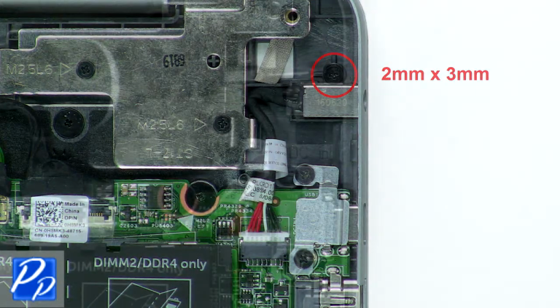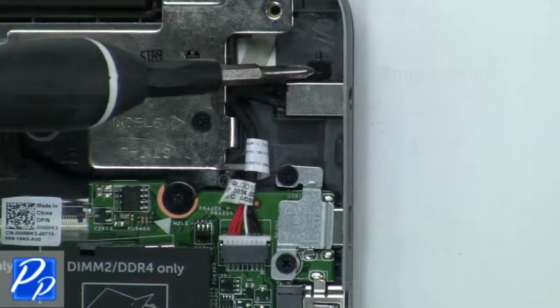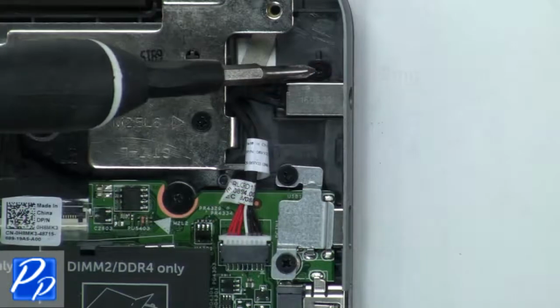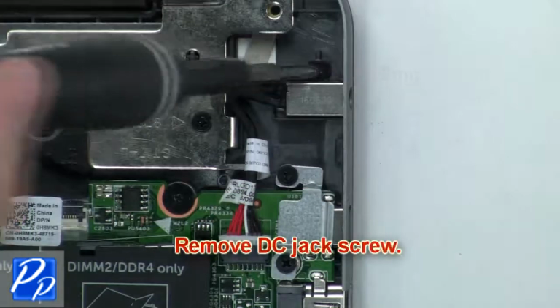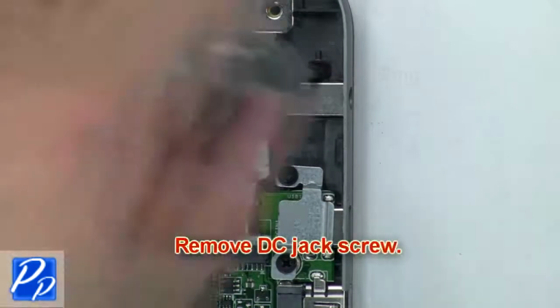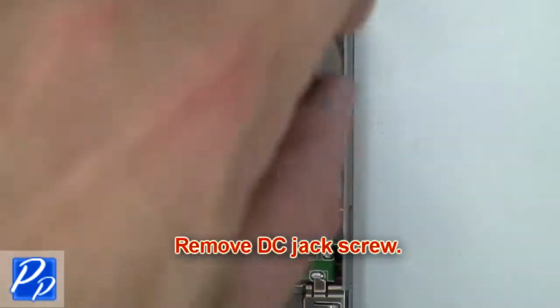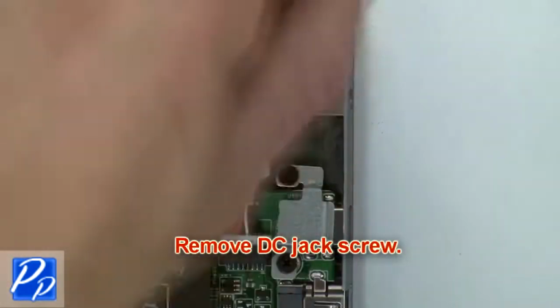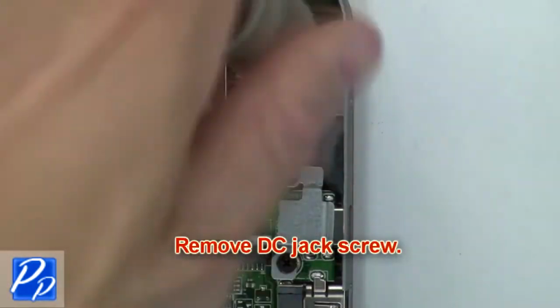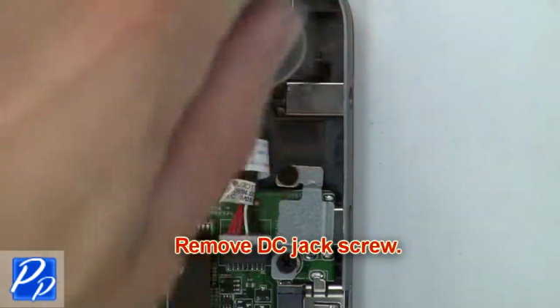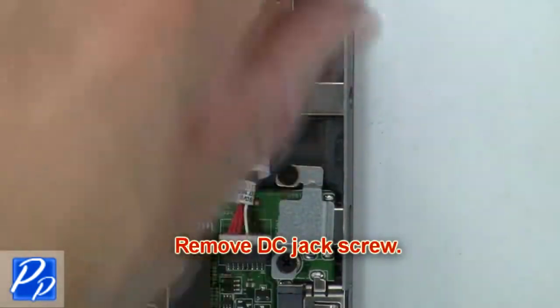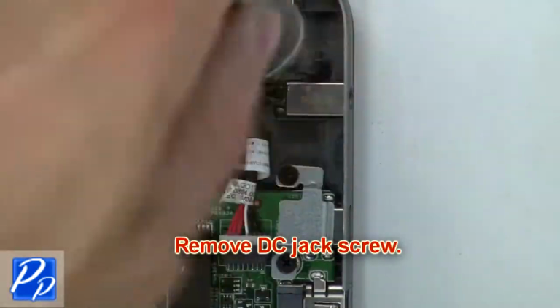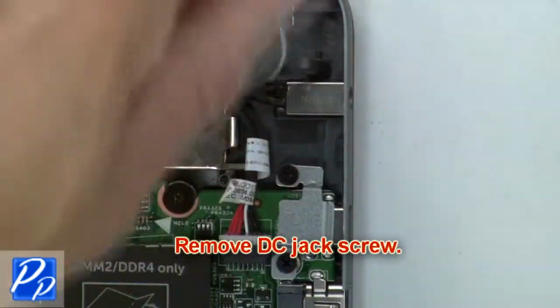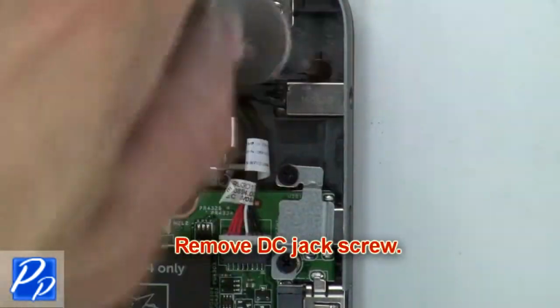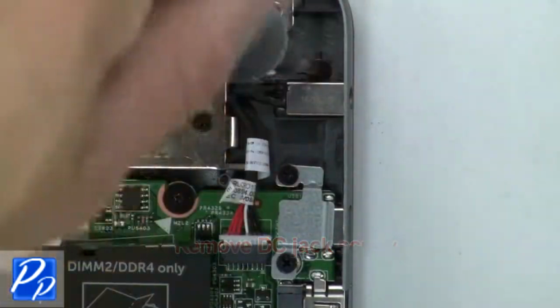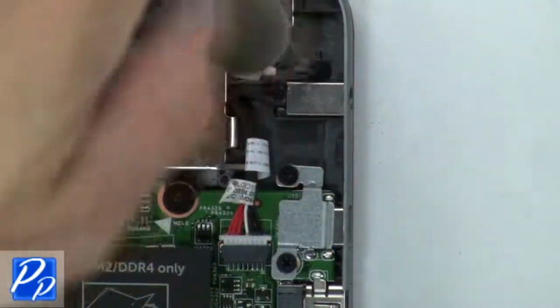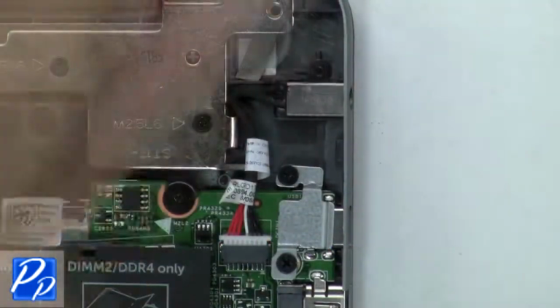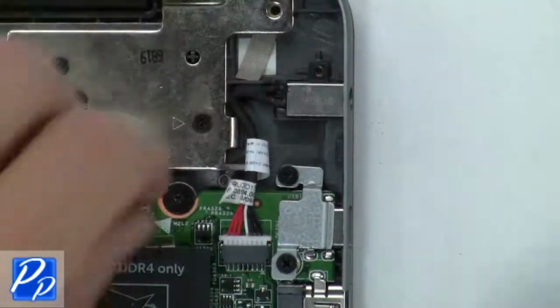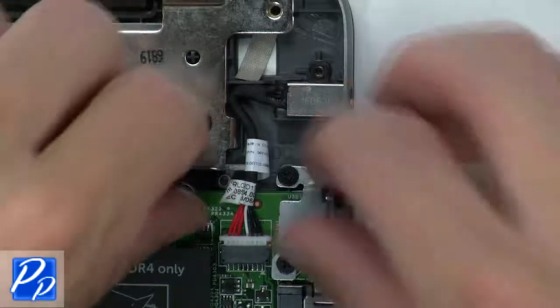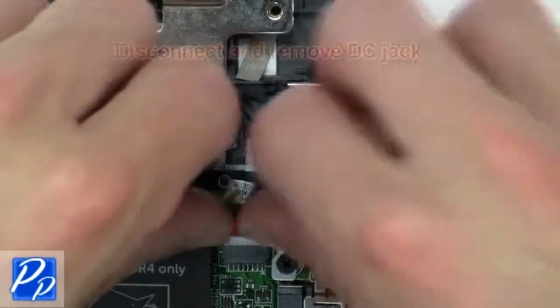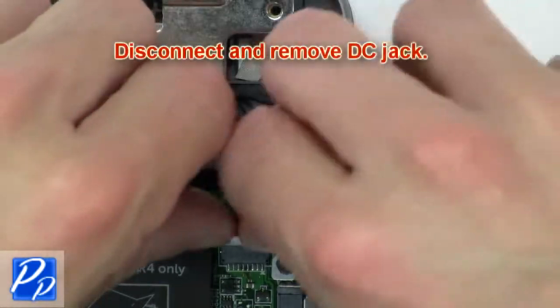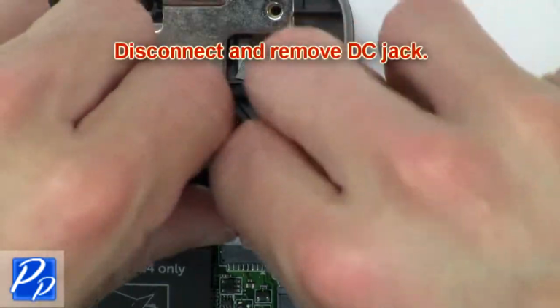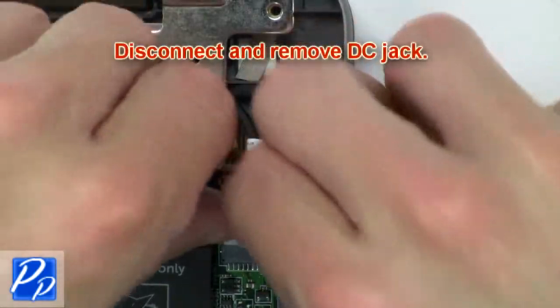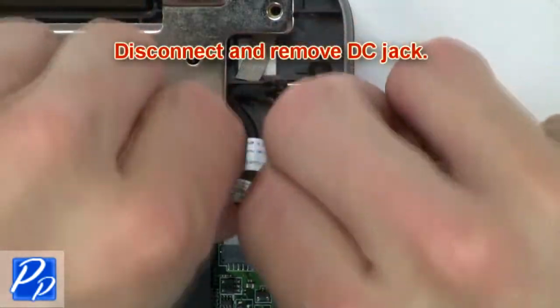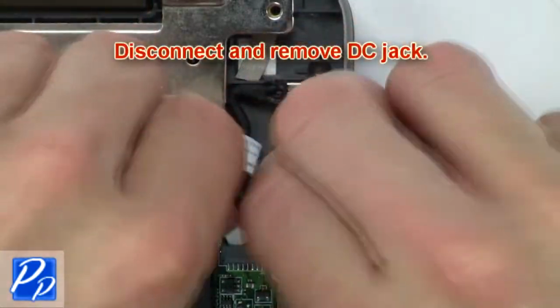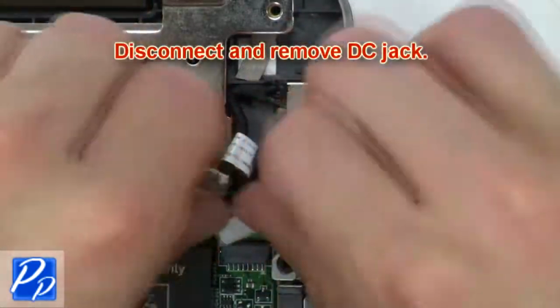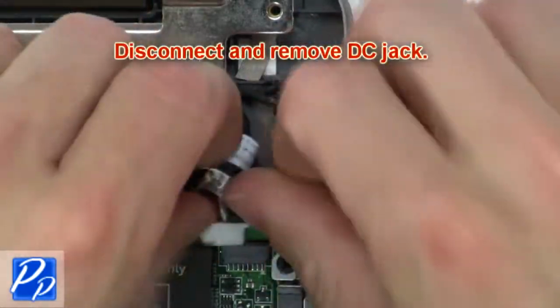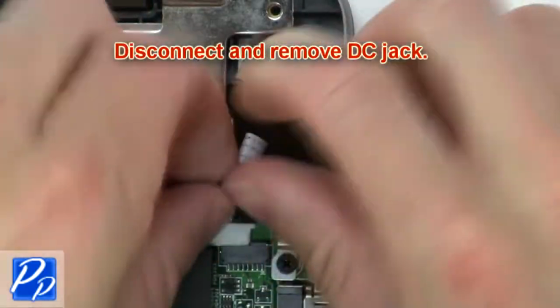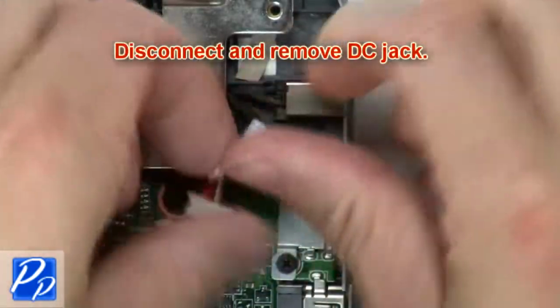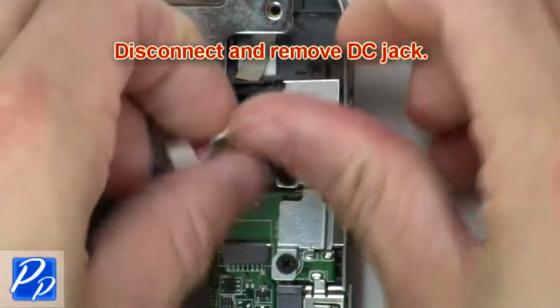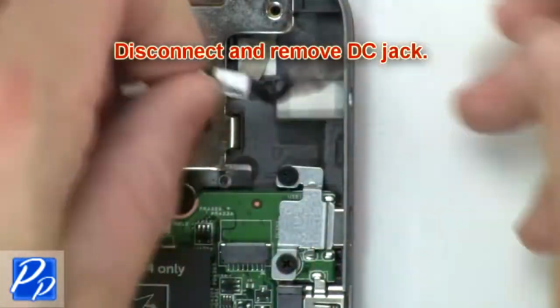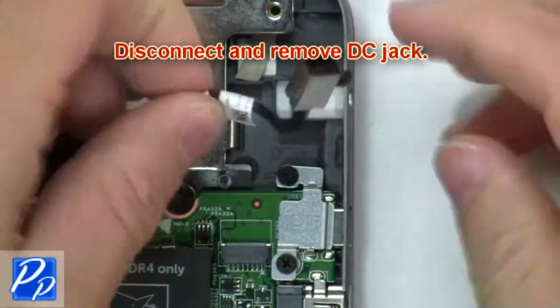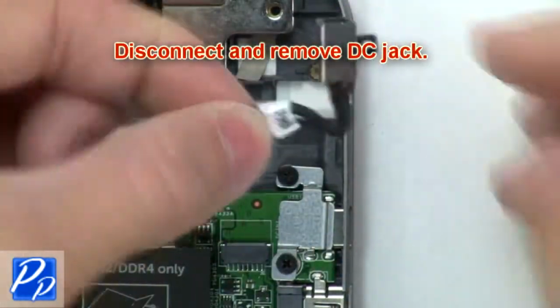Now remove the DC jack screw. Then disconnect and remove the DC jack.